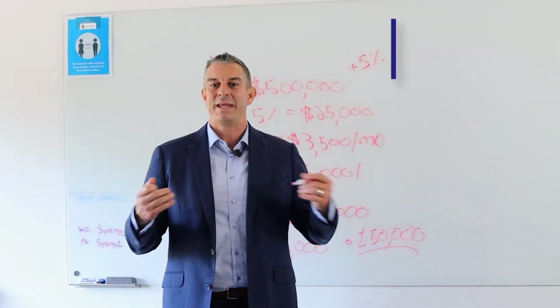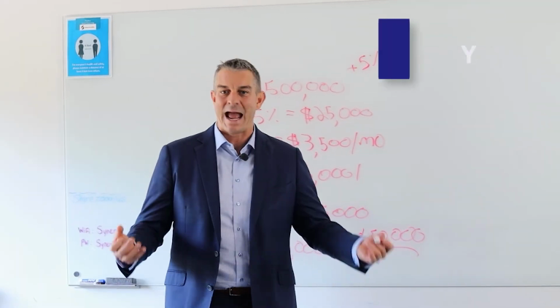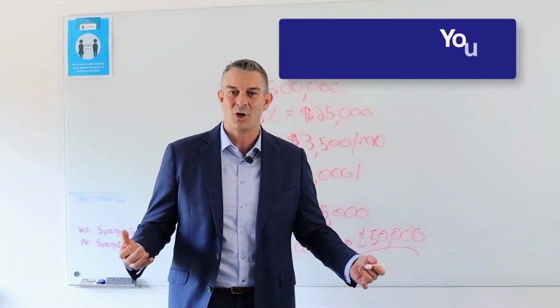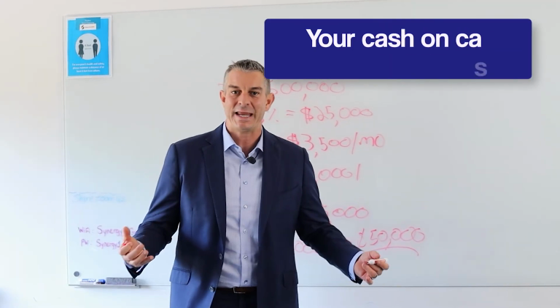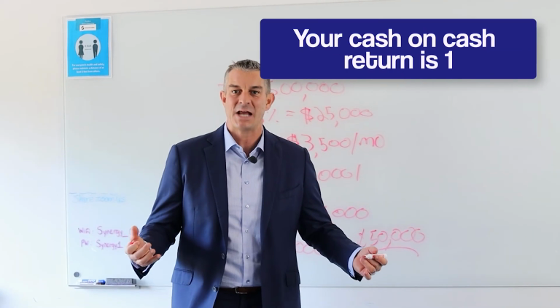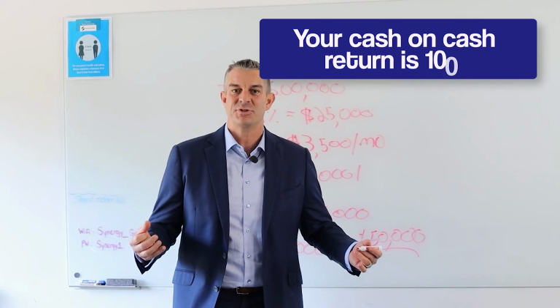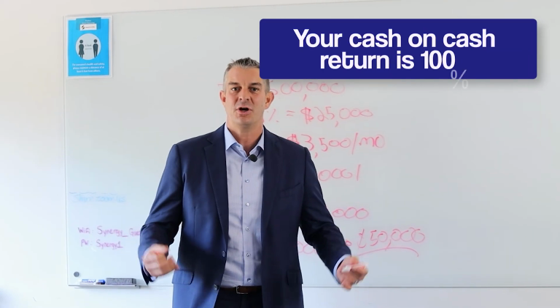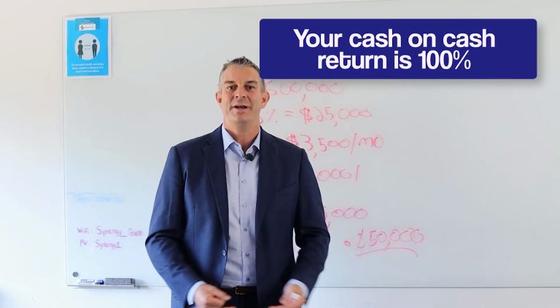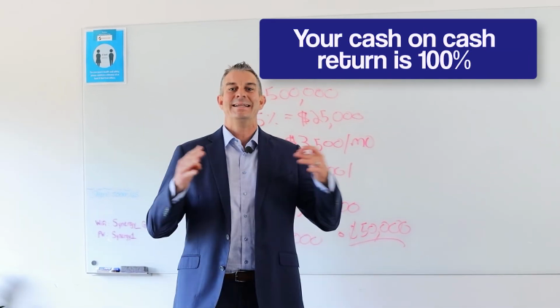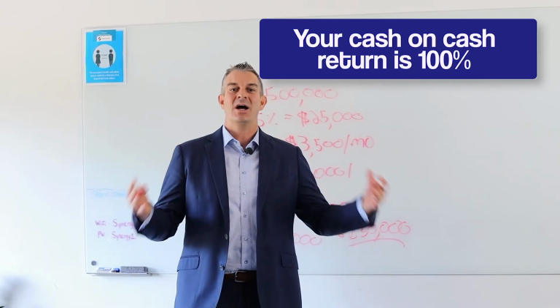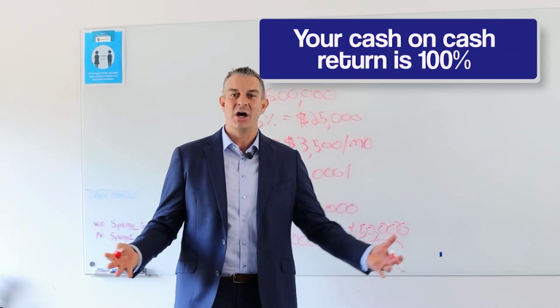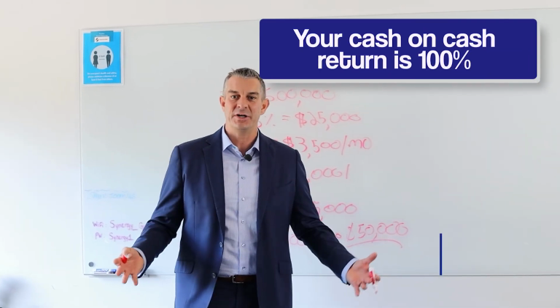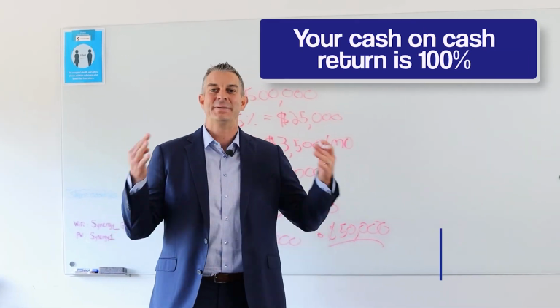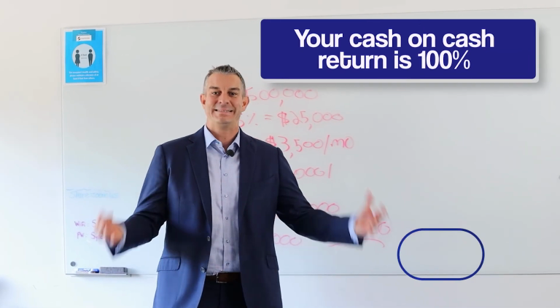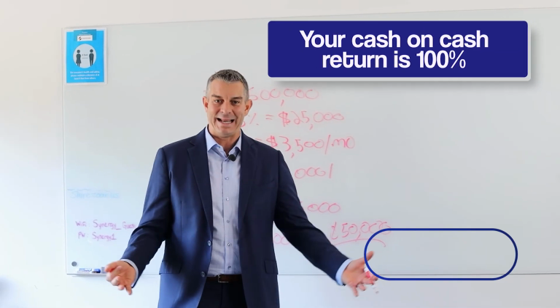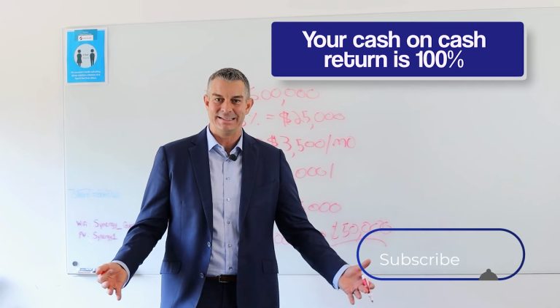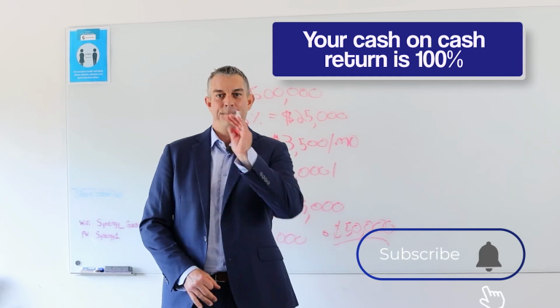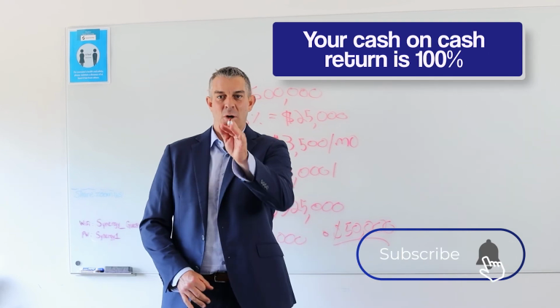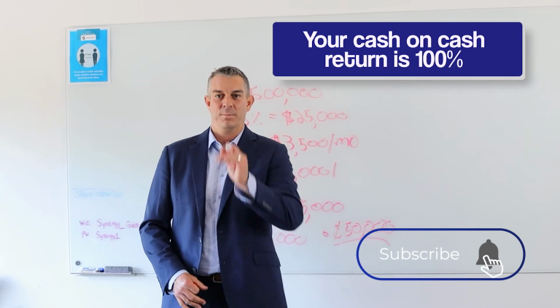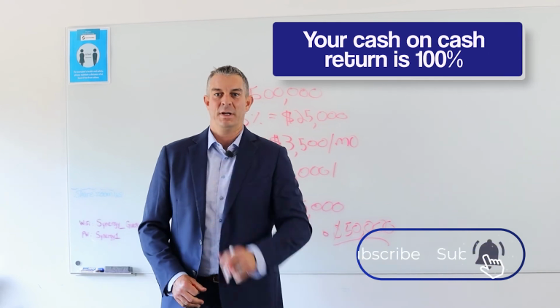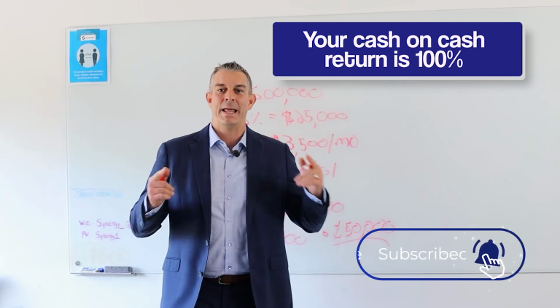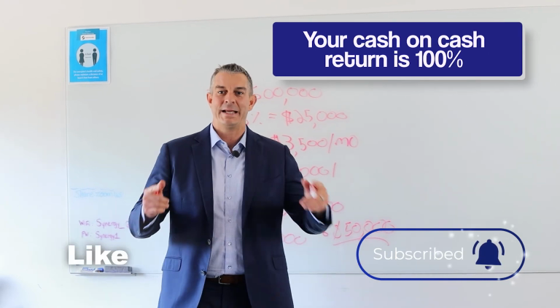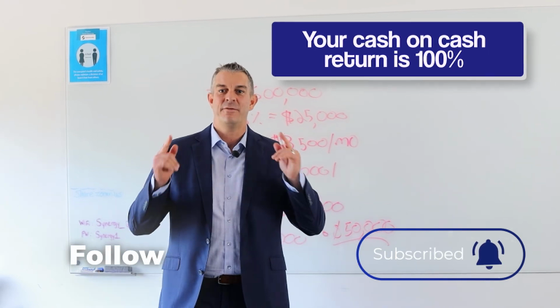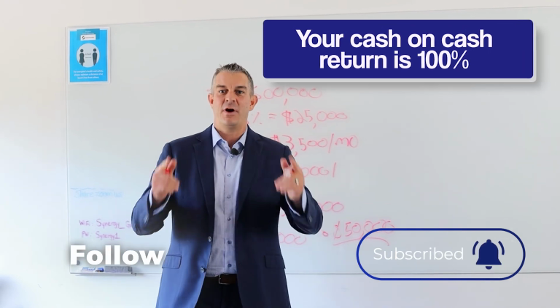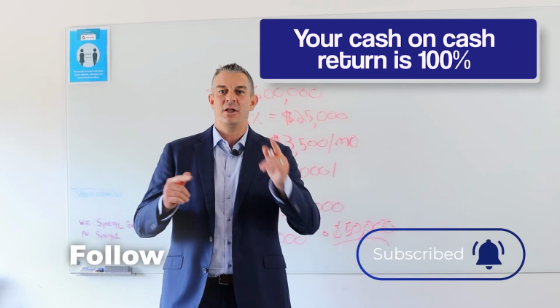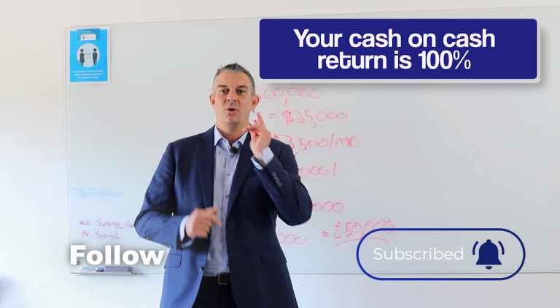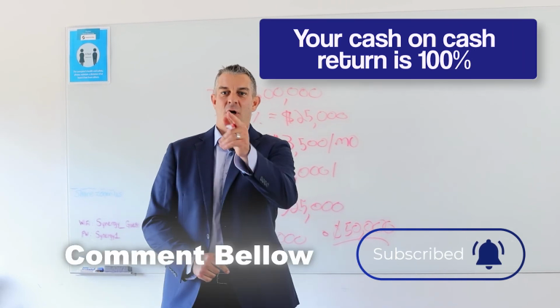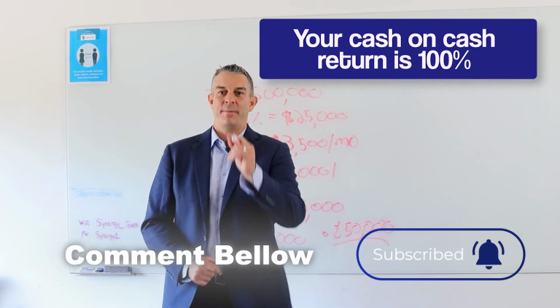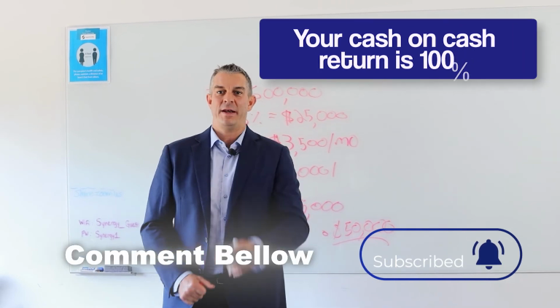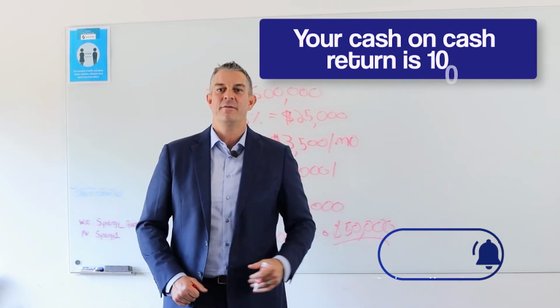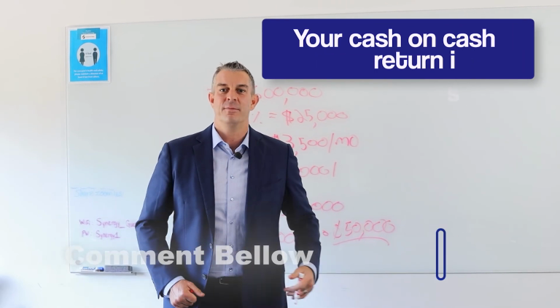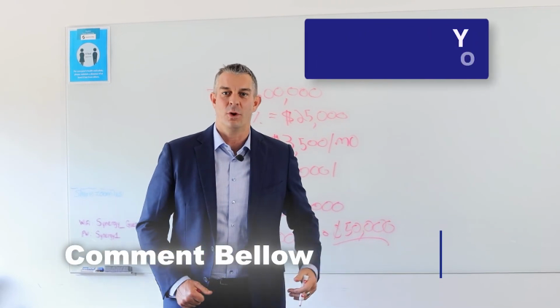Your cash on cash return is a hundred percent. Boom. Follow, comment for more.